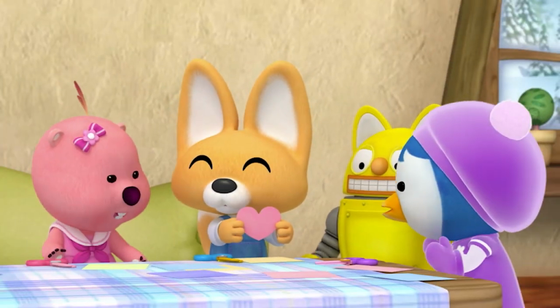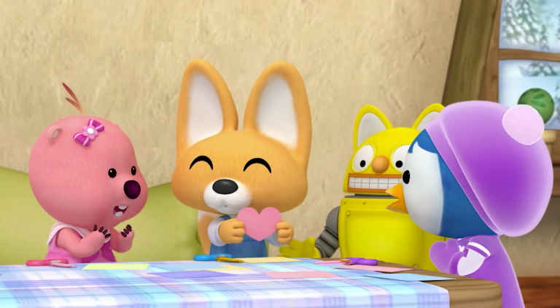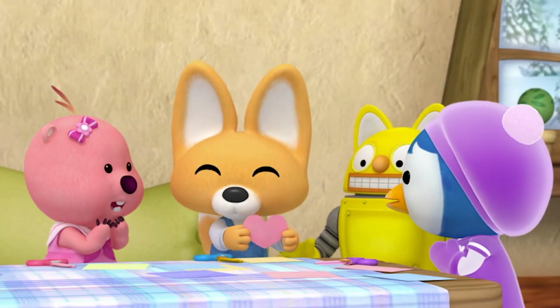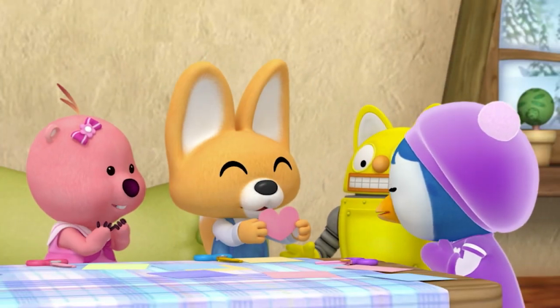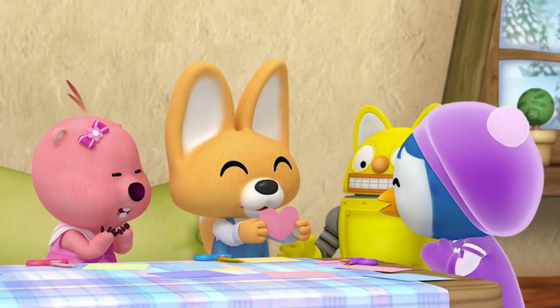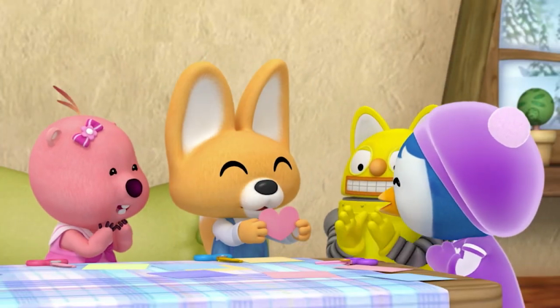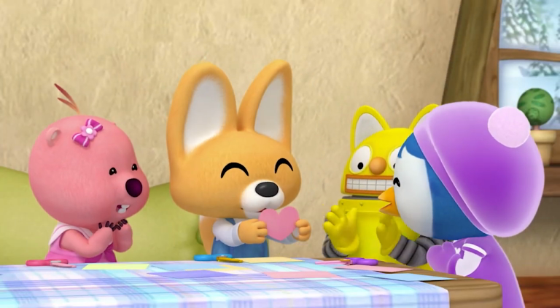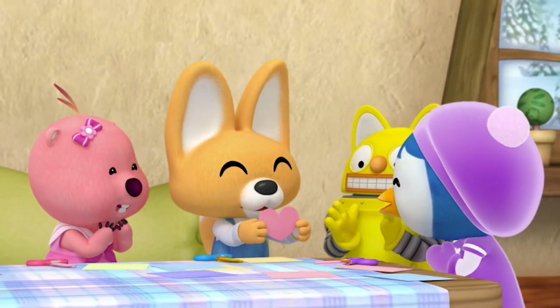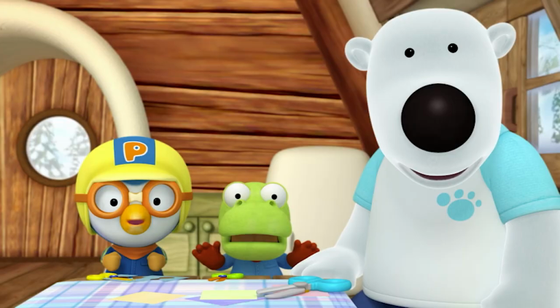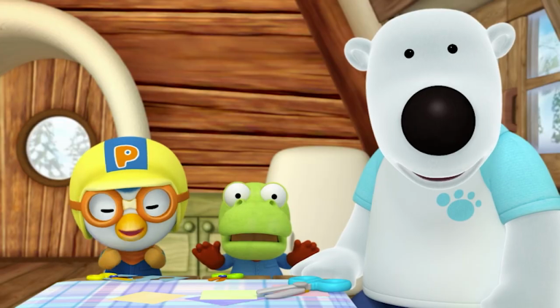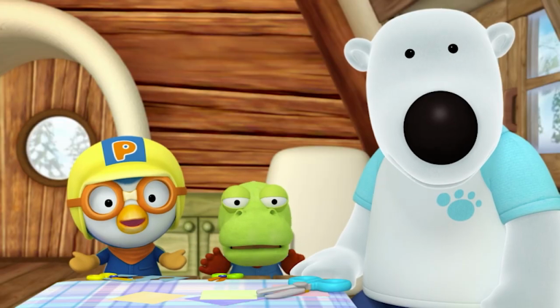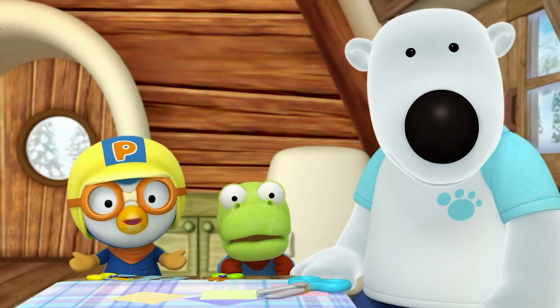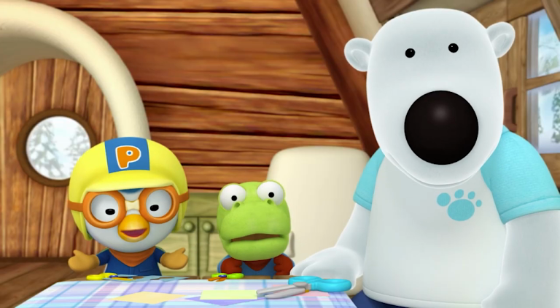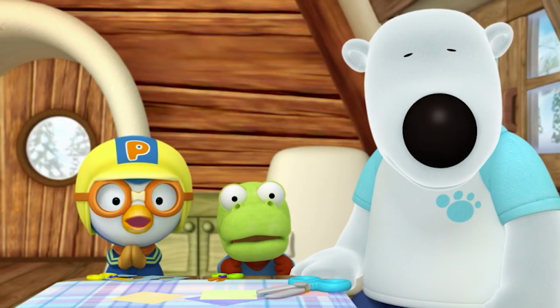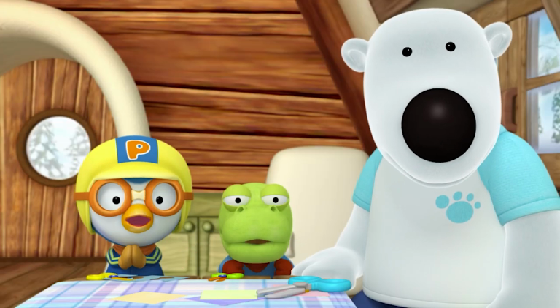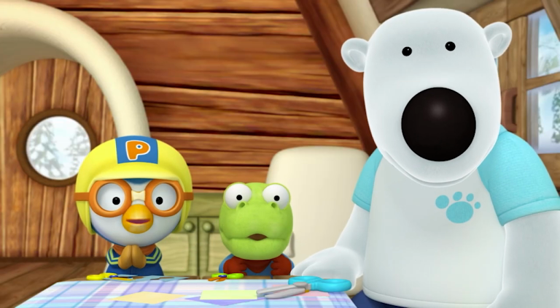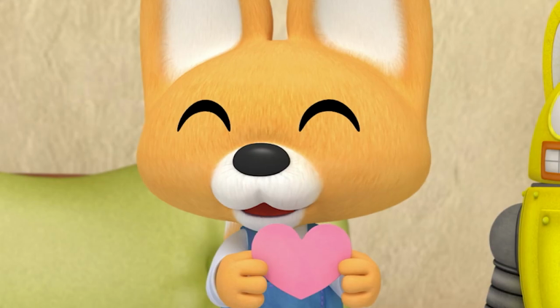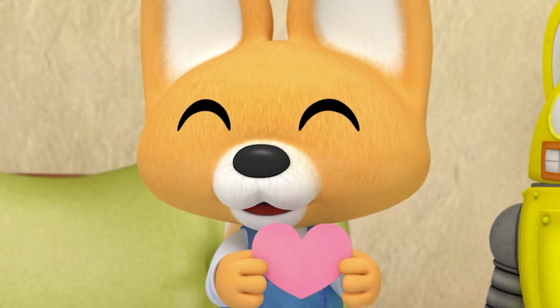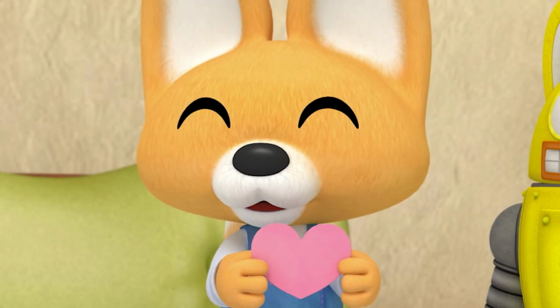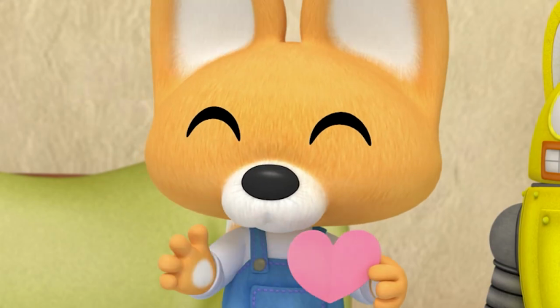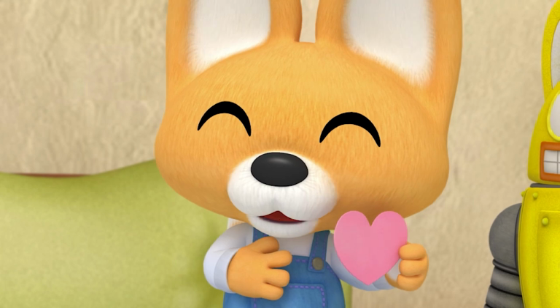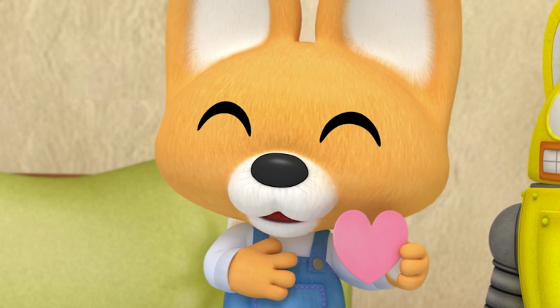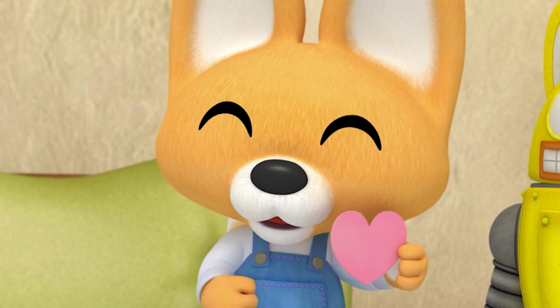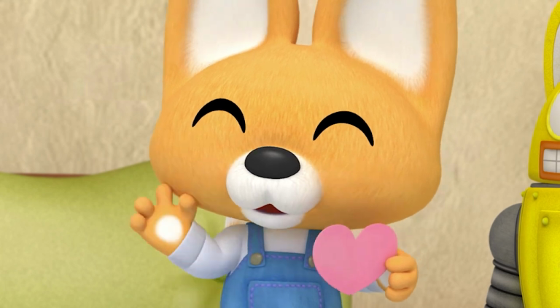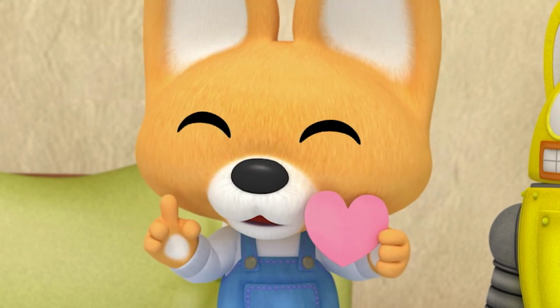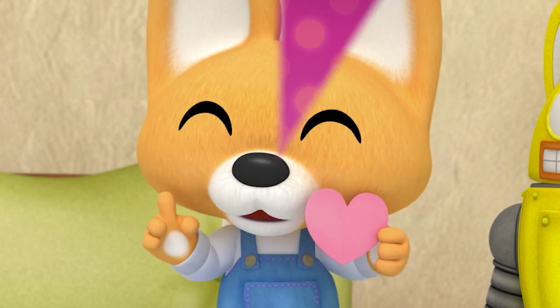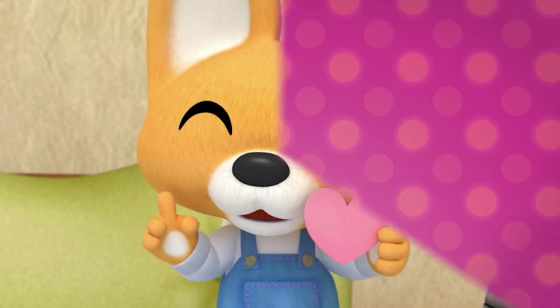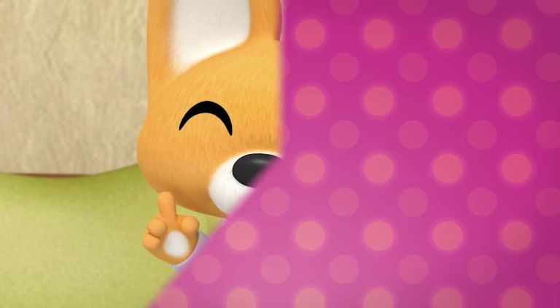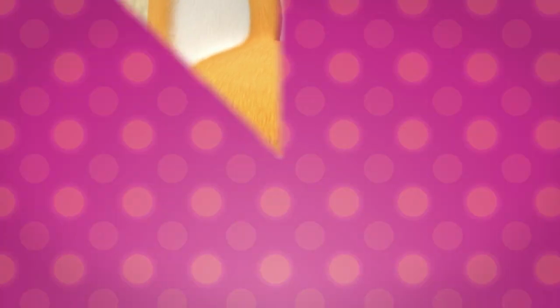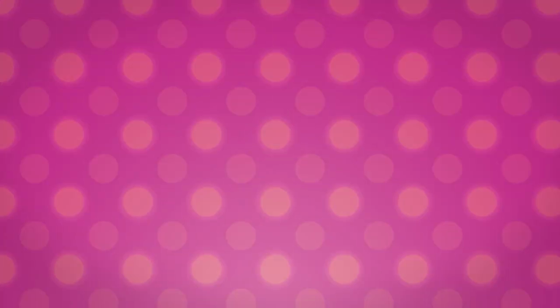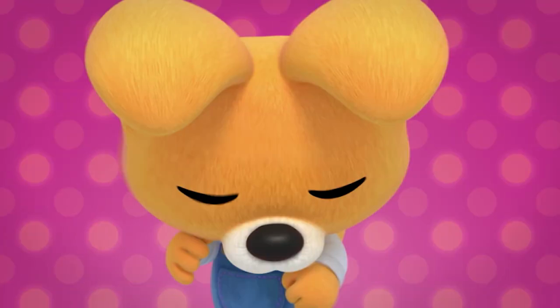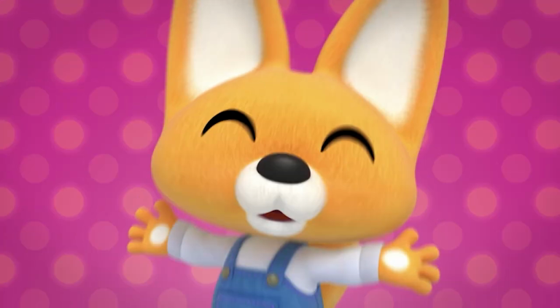I'll show you what a real heart looks like — ta-da! Wow! Pretty! How is it so perfect? I'll teach you guys. Problem!